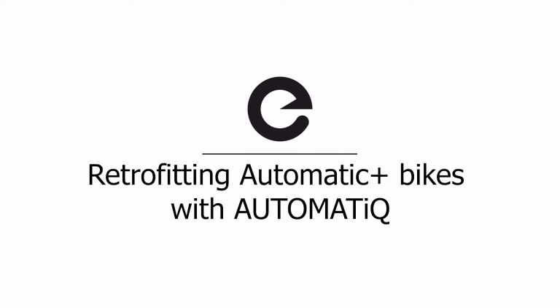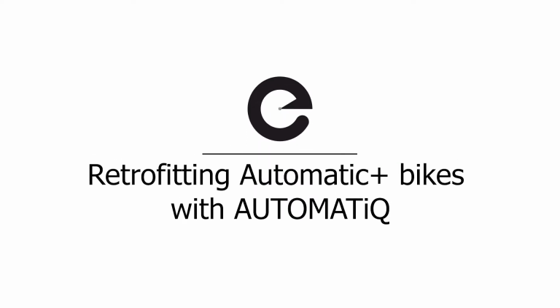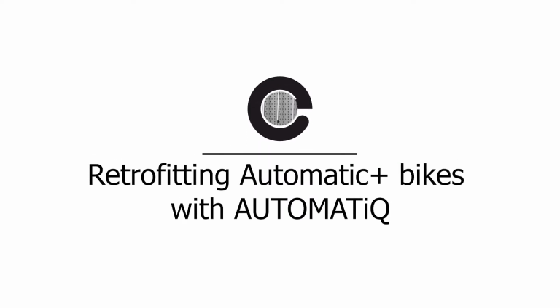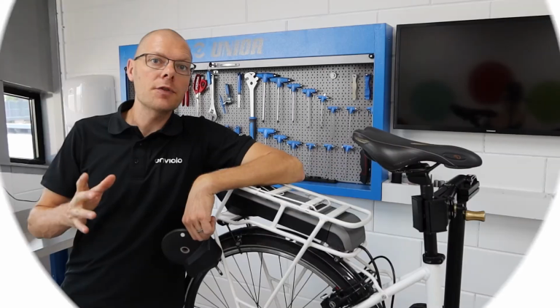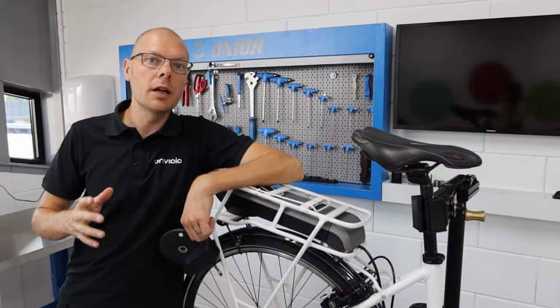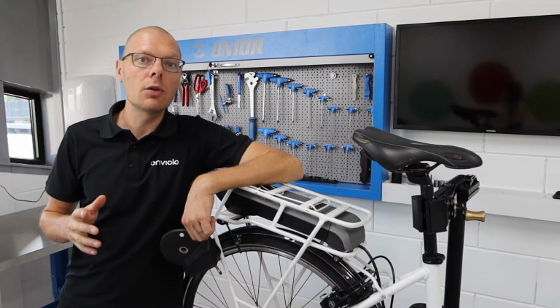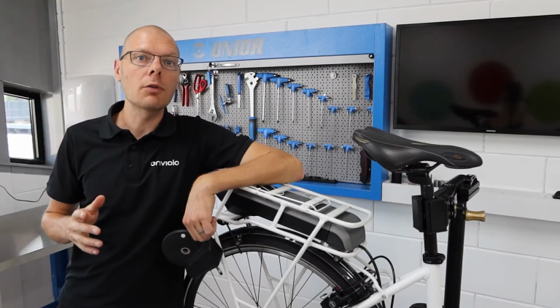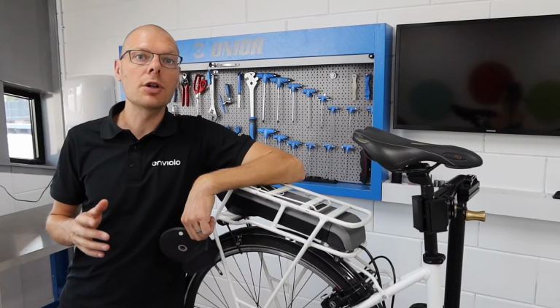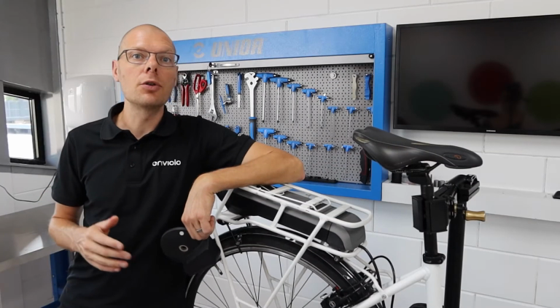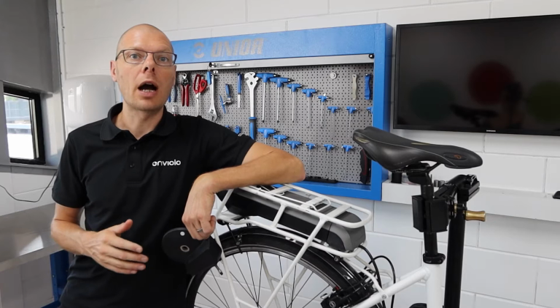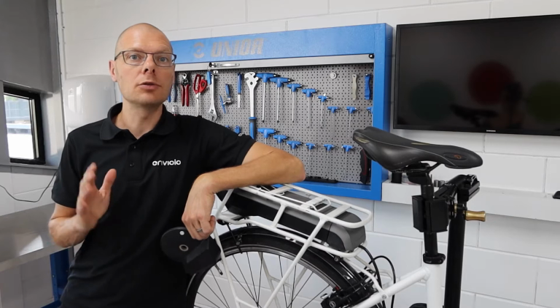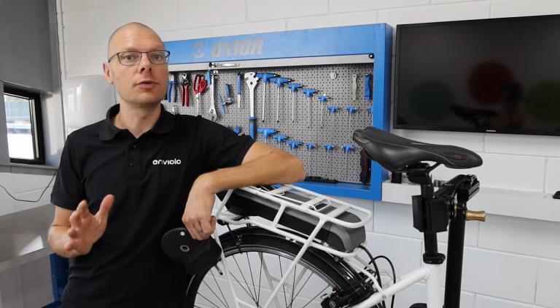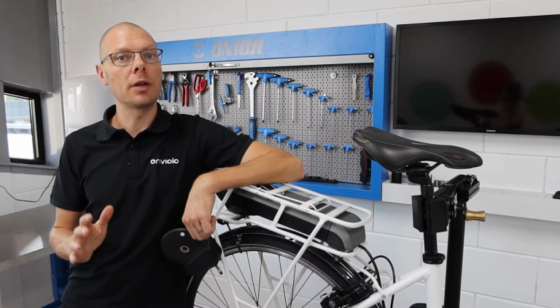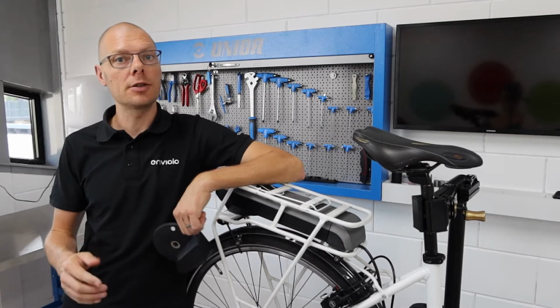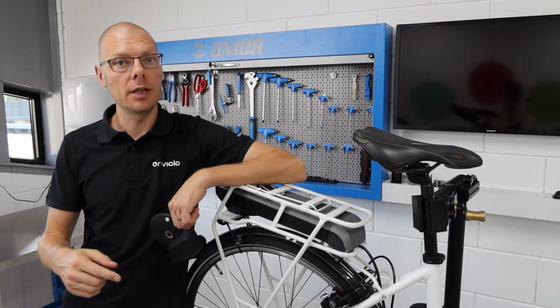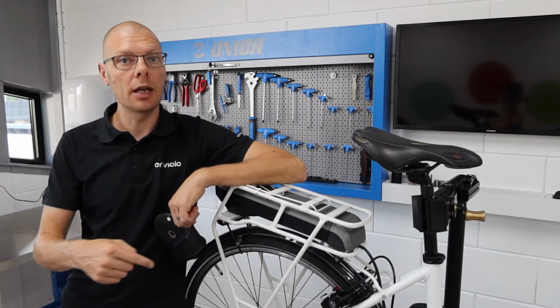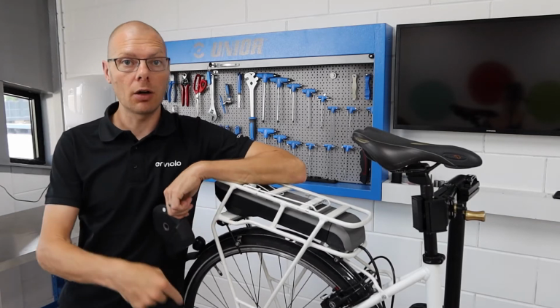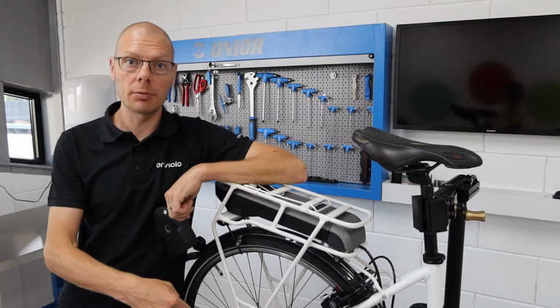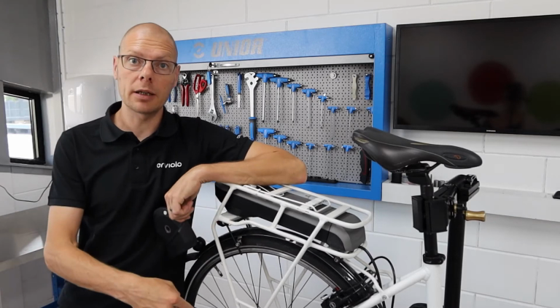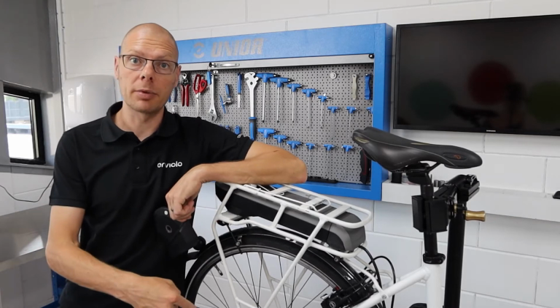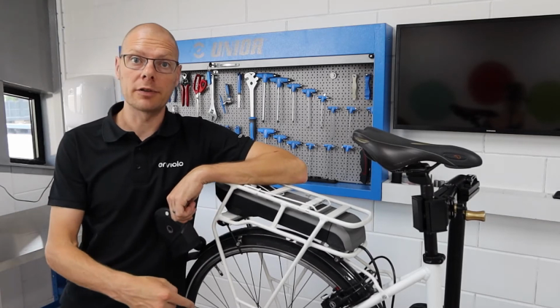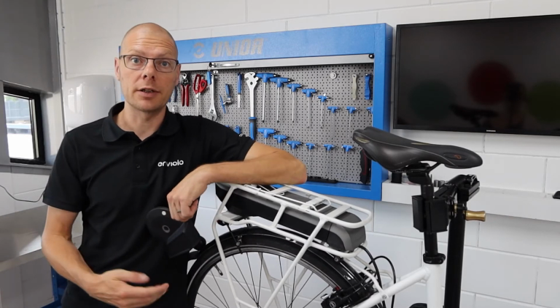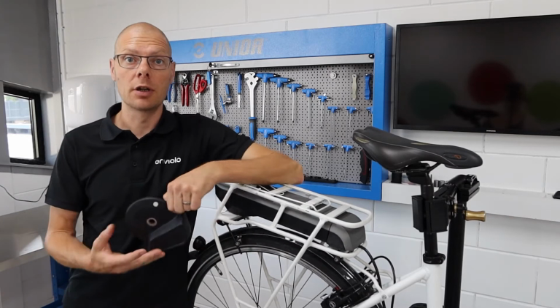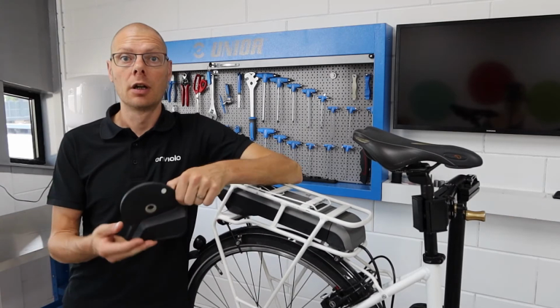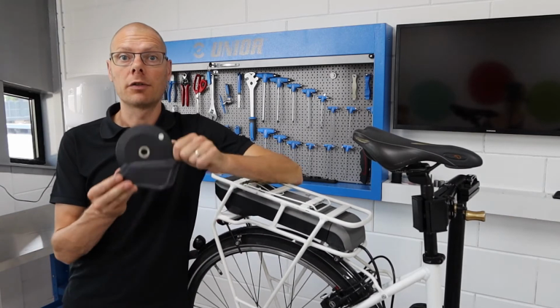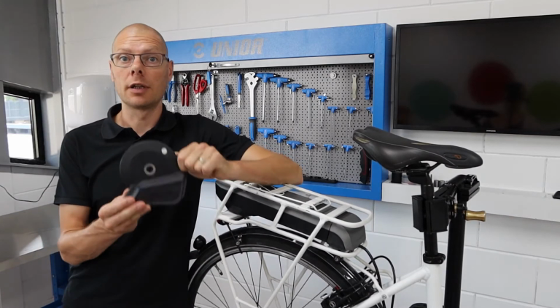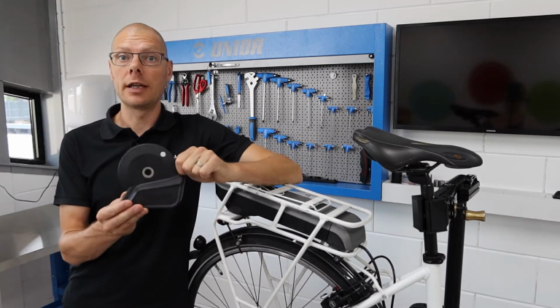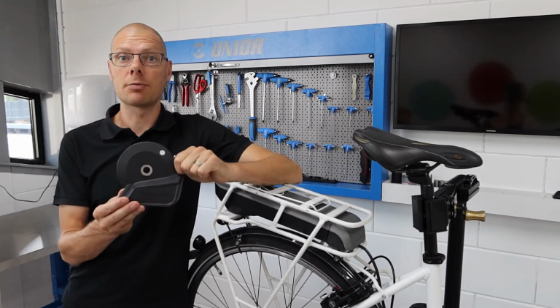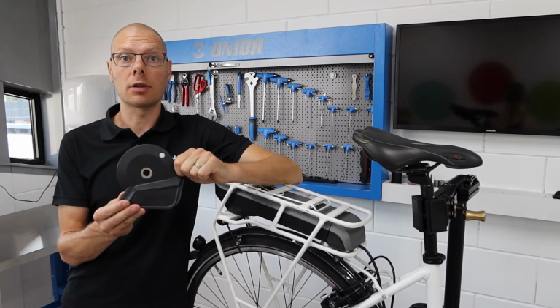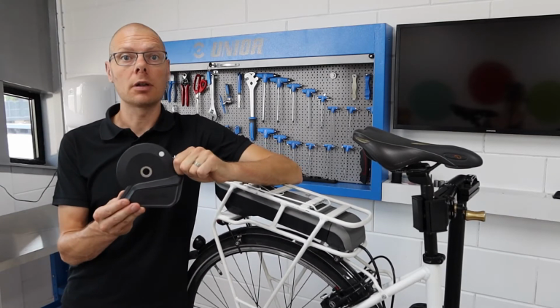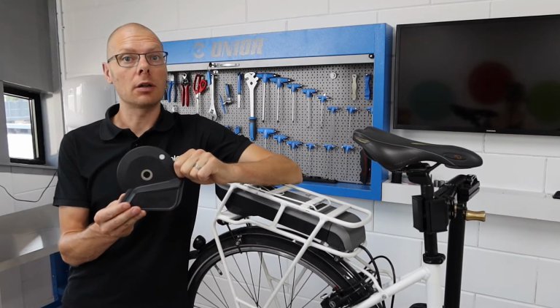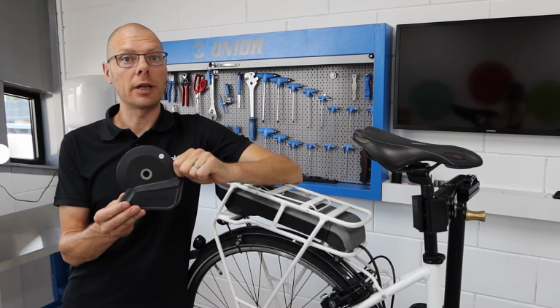In this video I will show you how to replace the automatic hub interface for the latest automatic model.